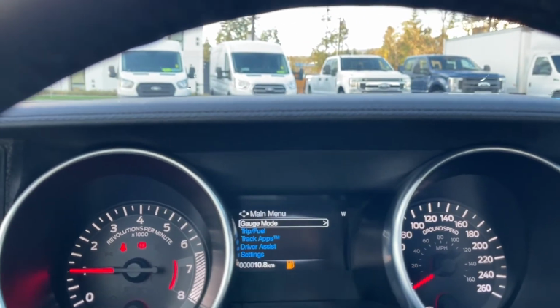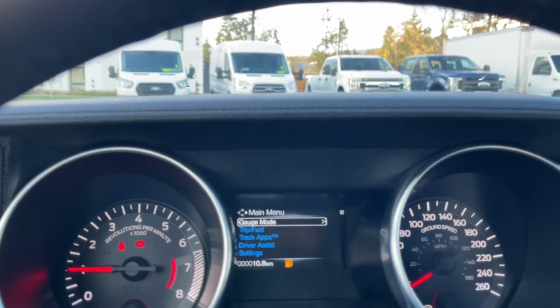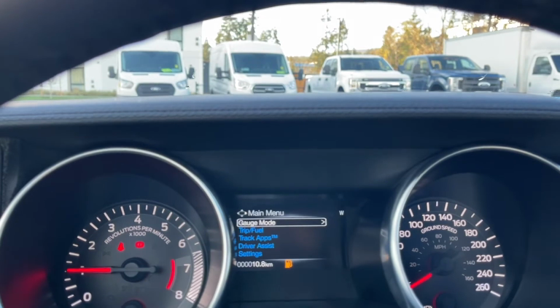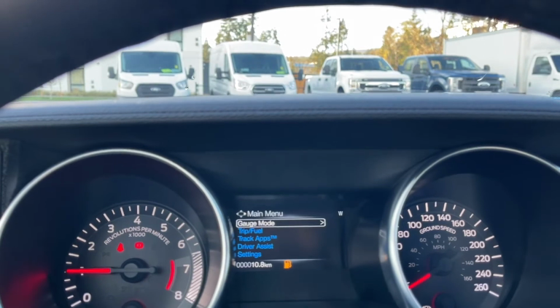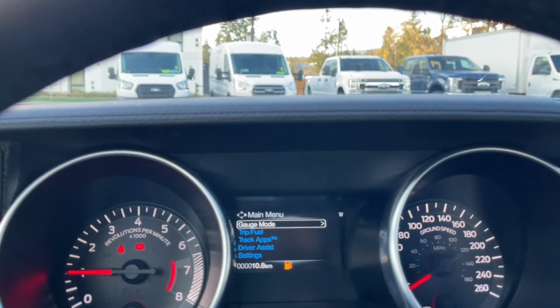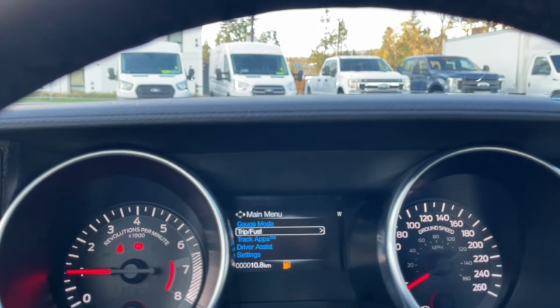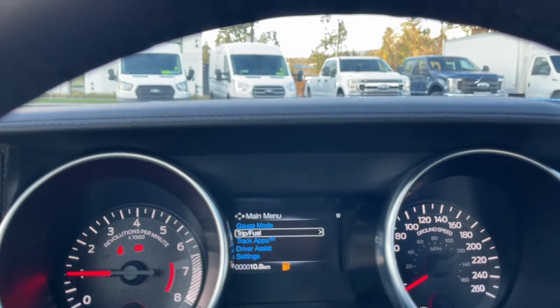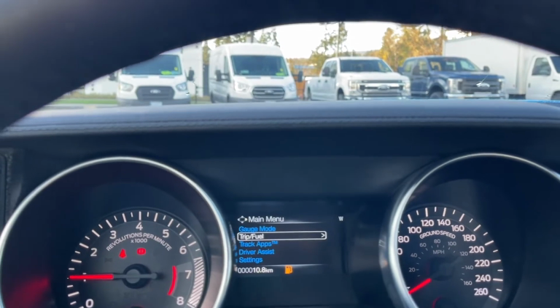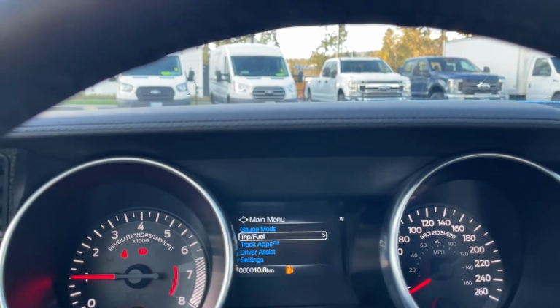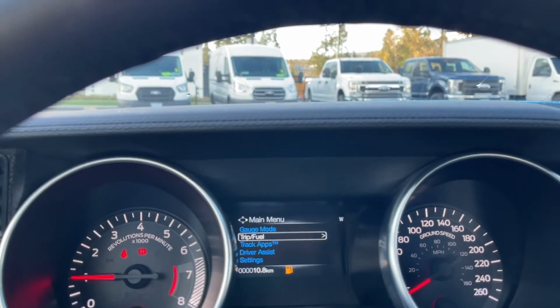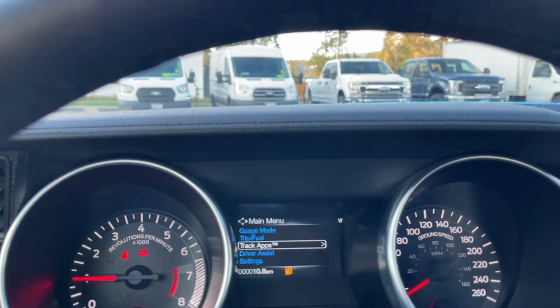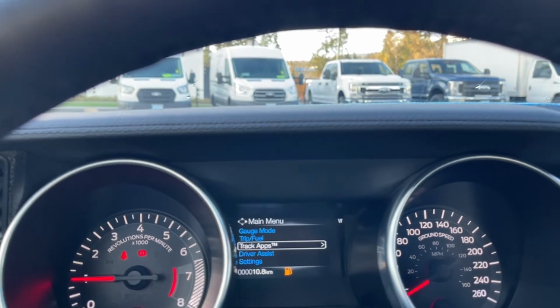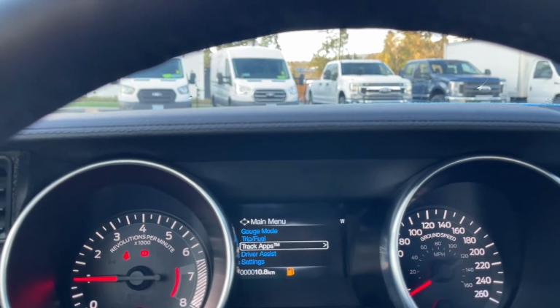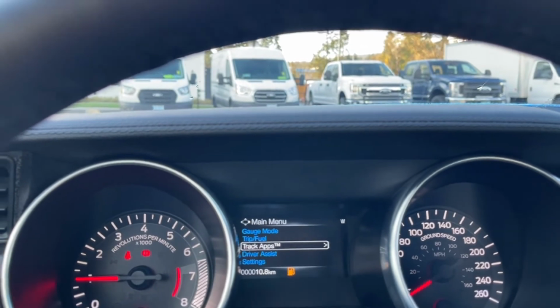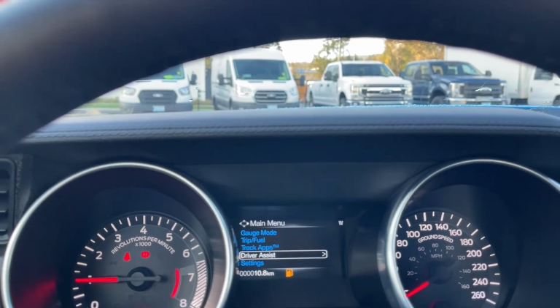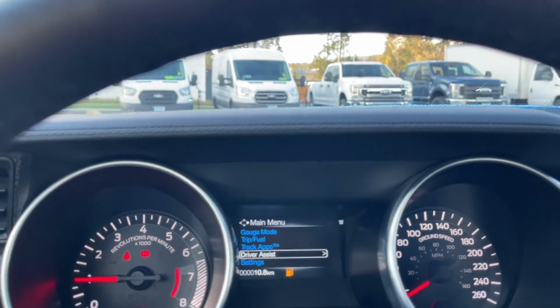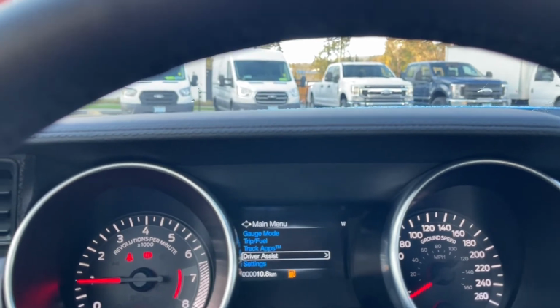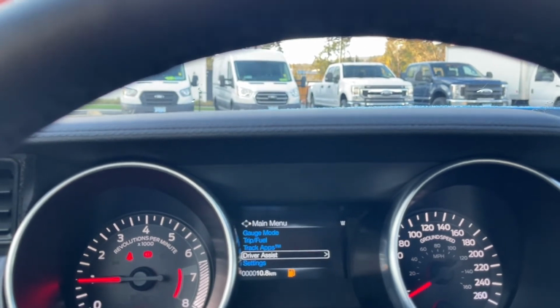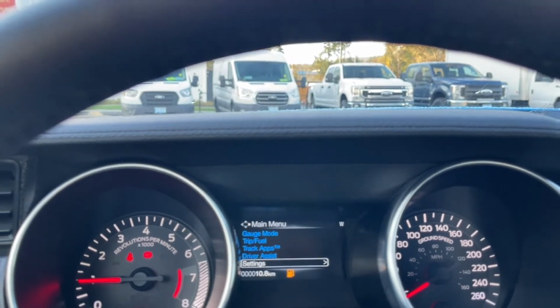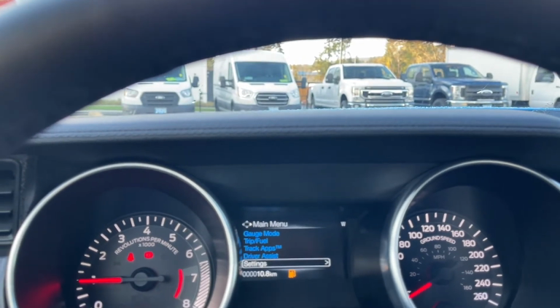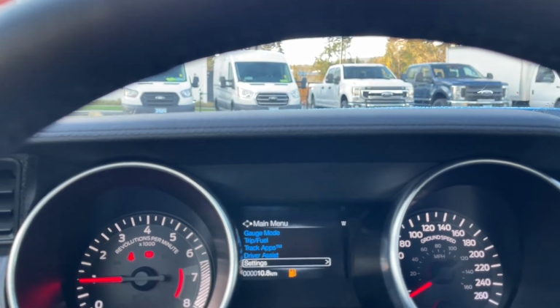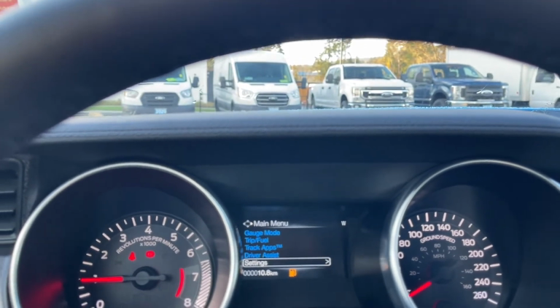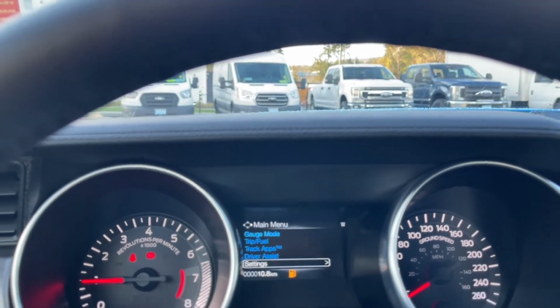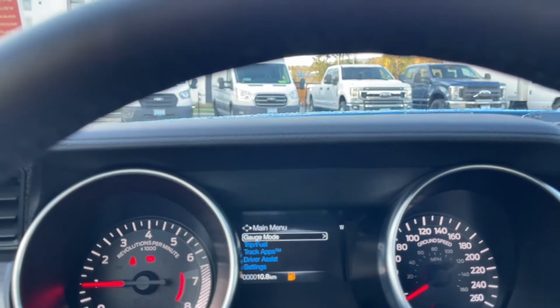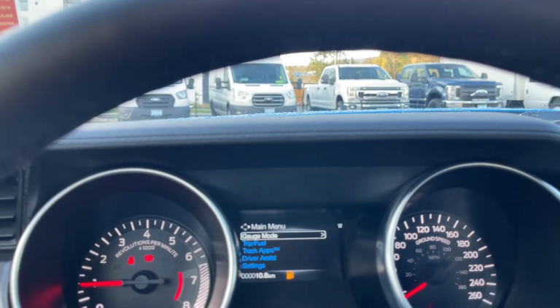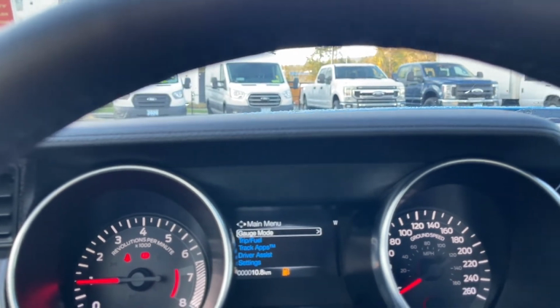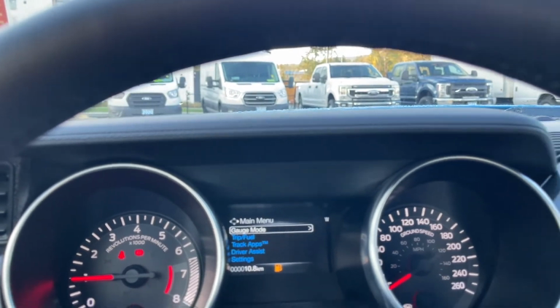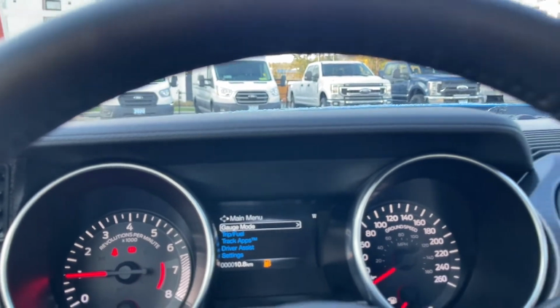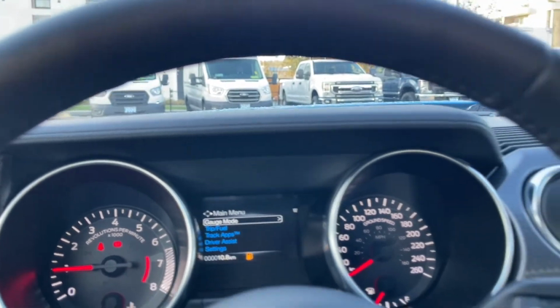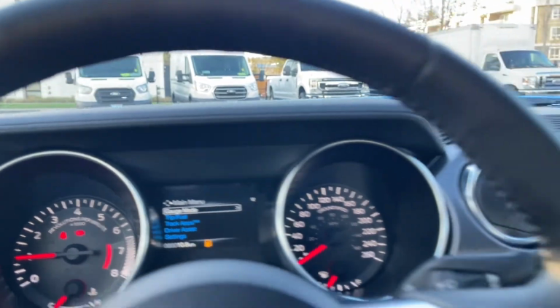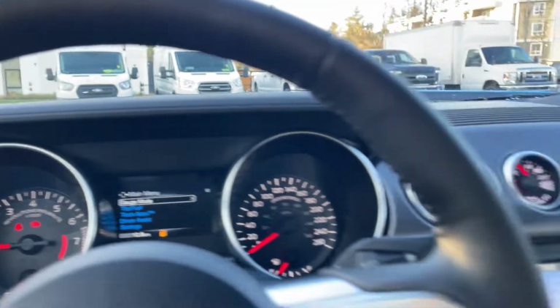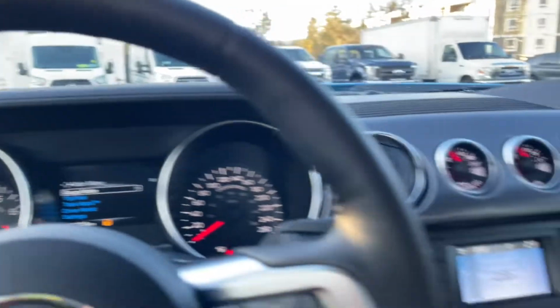There's the menu — so gauge mode, trip fuel, track apps, driver assist, and settings — and these all have sub-menus.